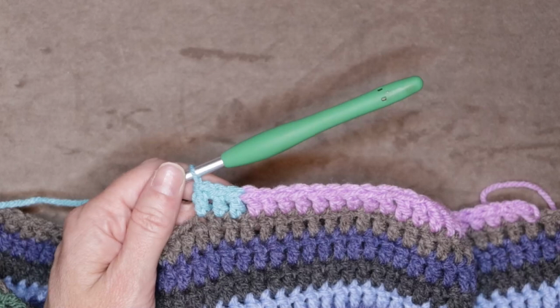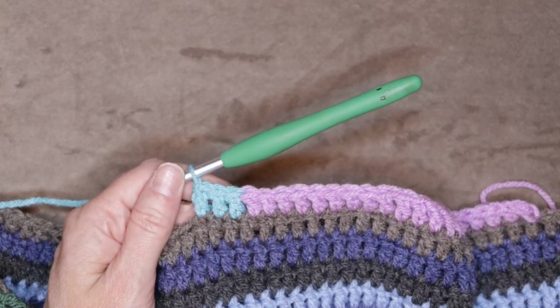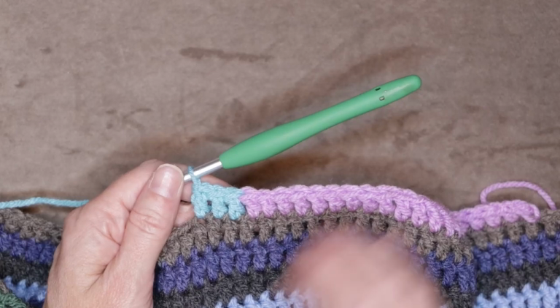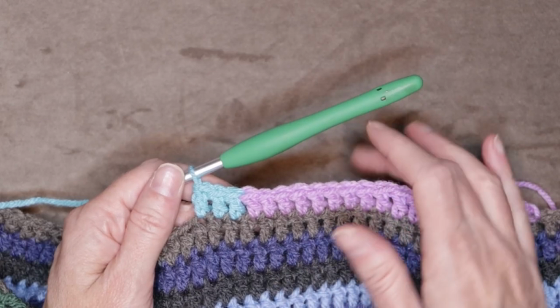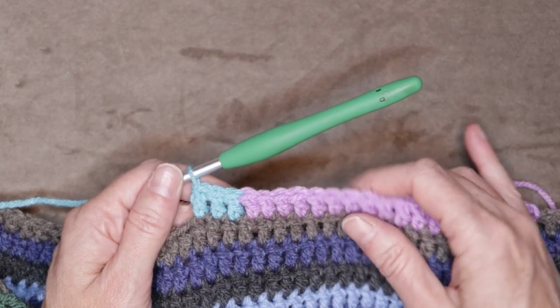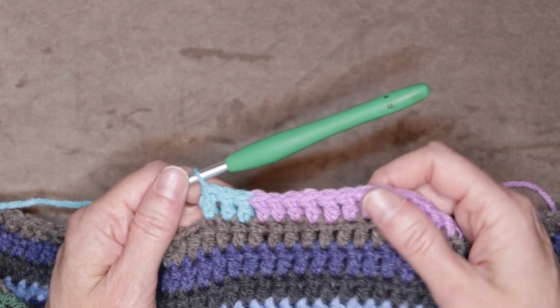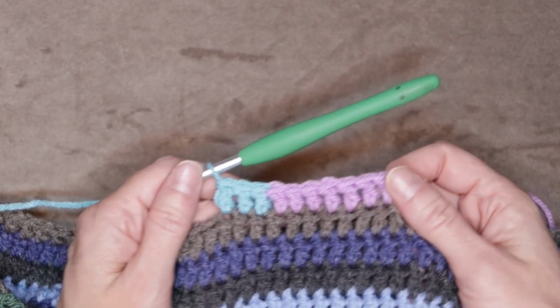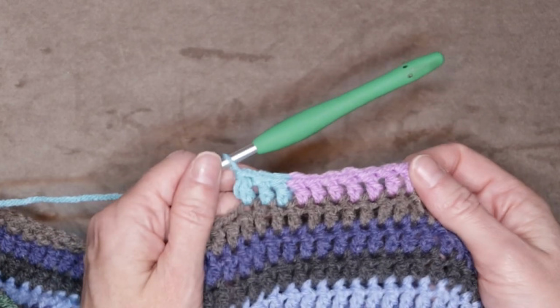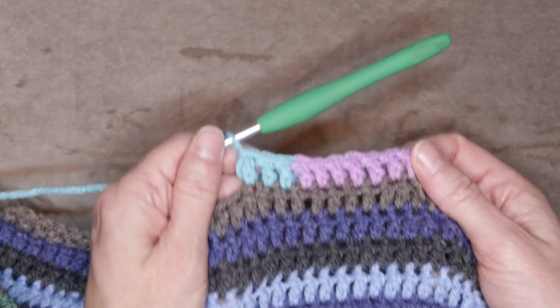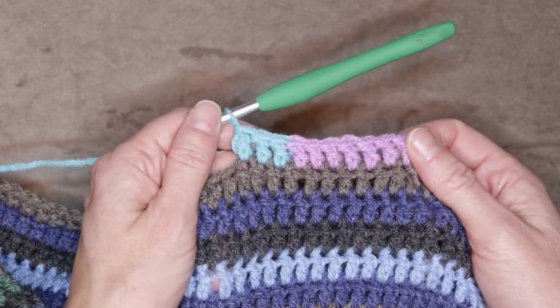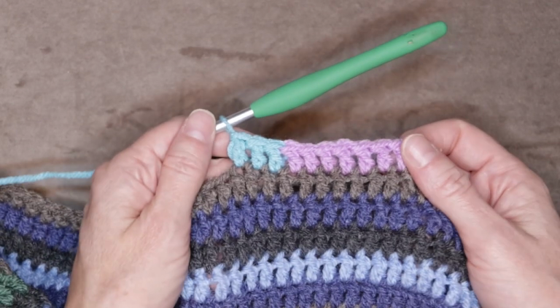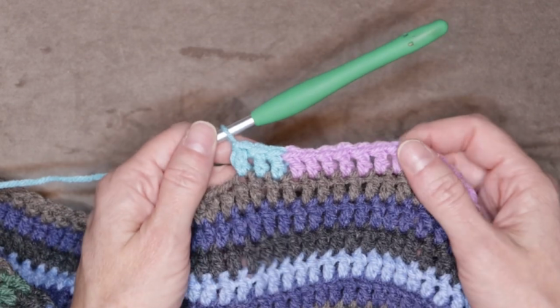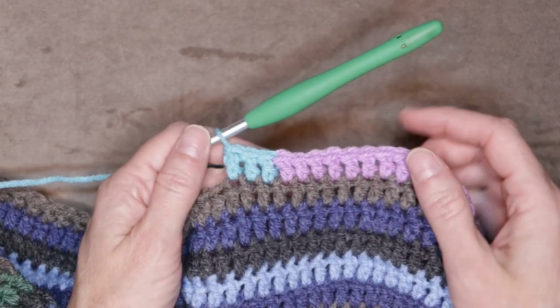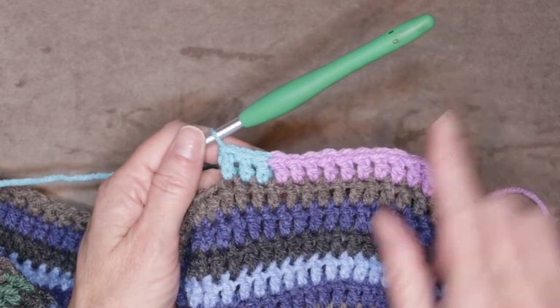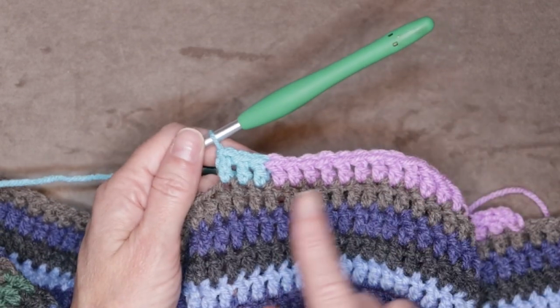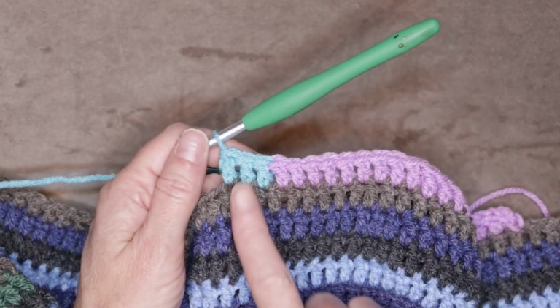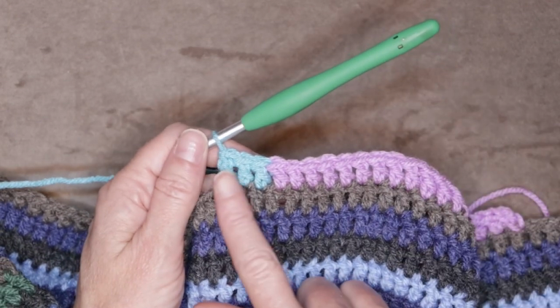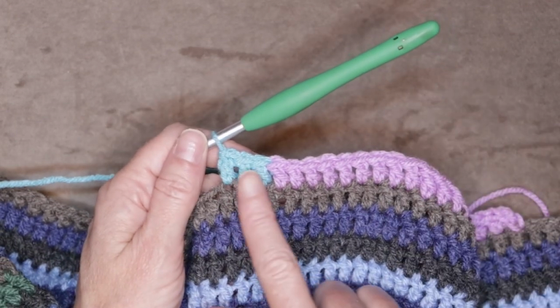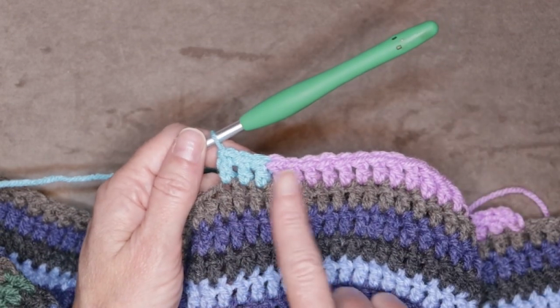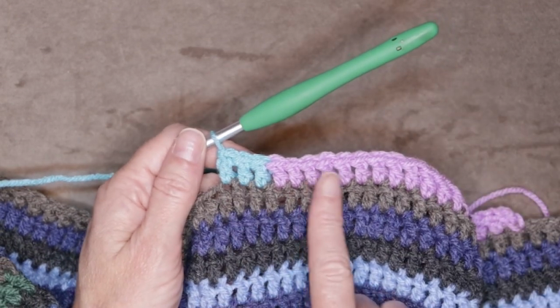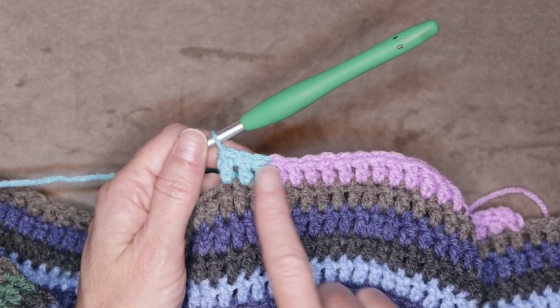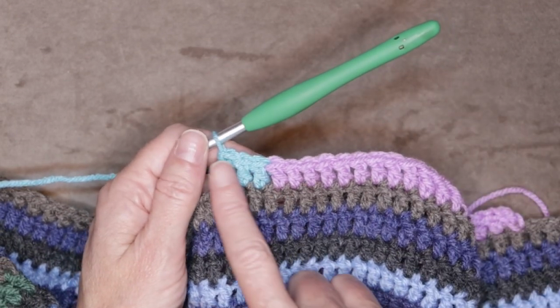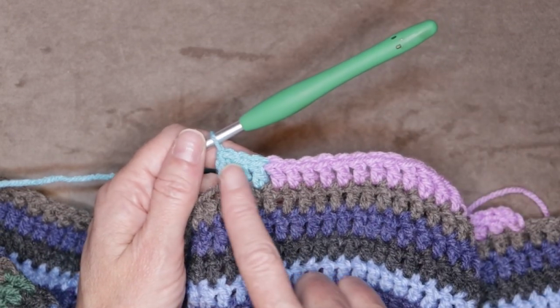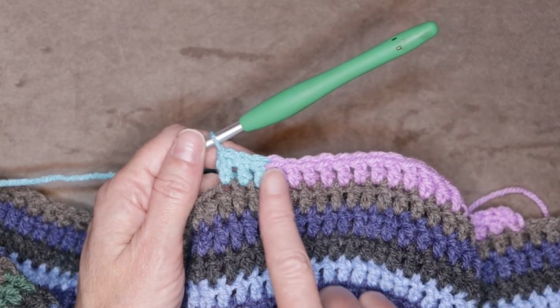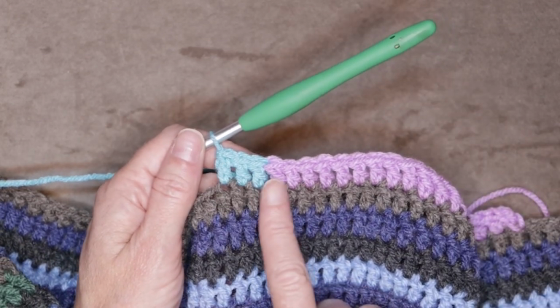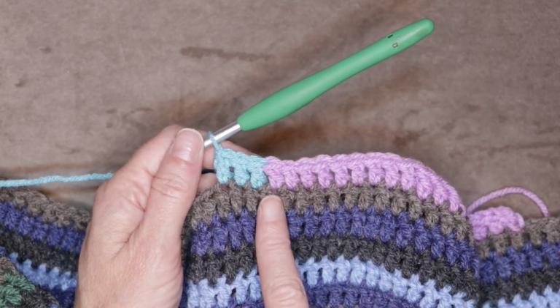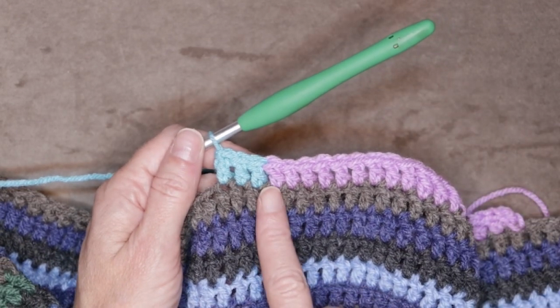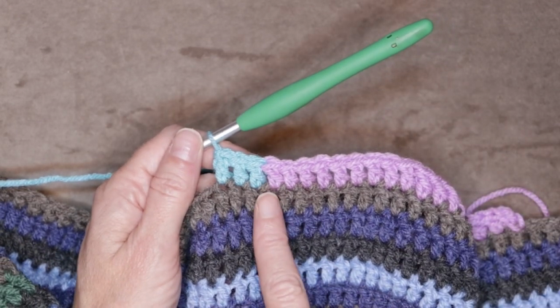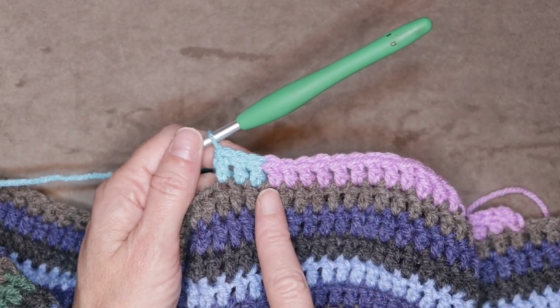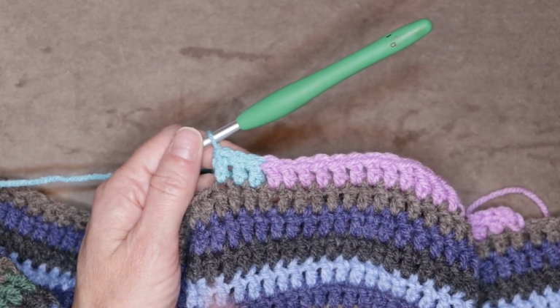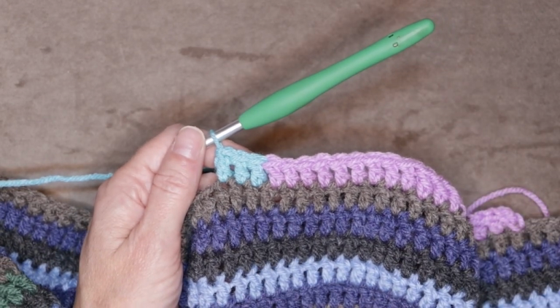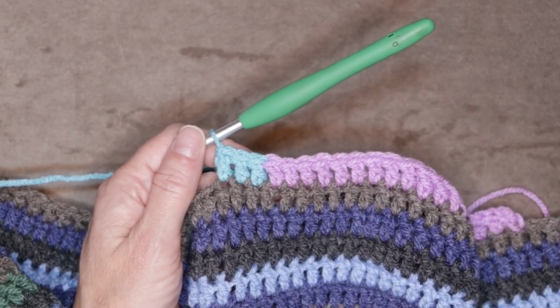Hi, this is Krista at The Secret Yarnery. Today I'm going to show you how to join your yarn using a magic knot.